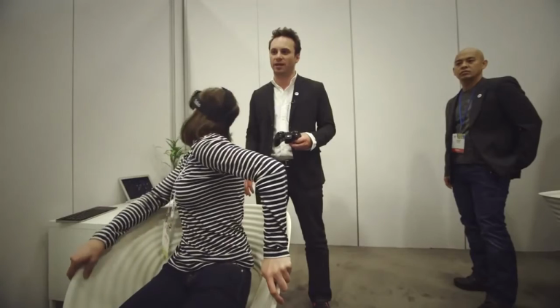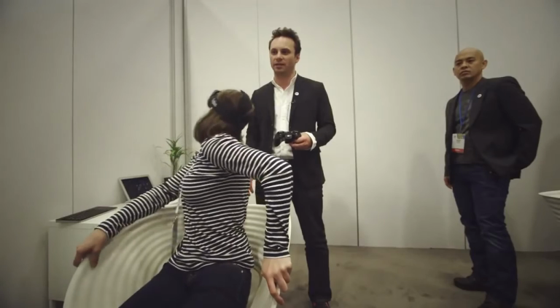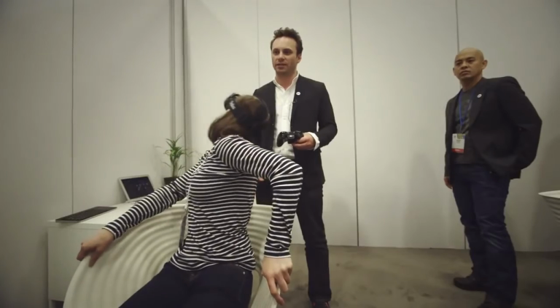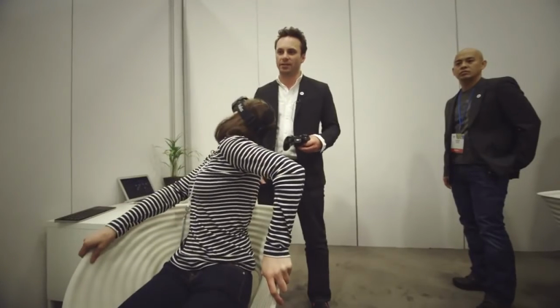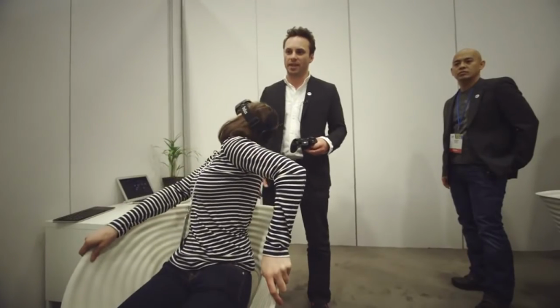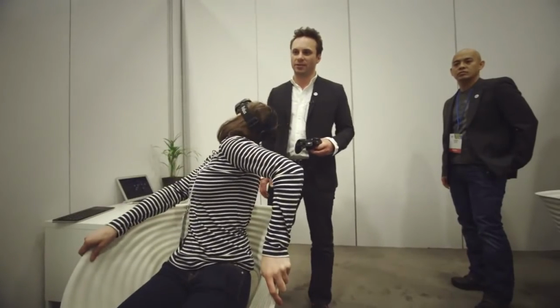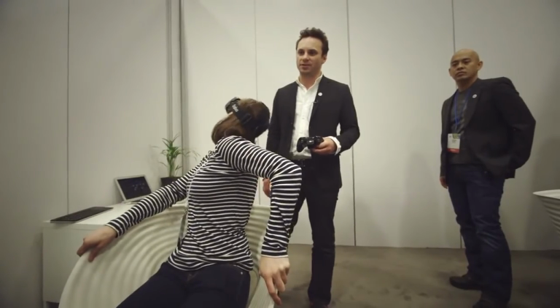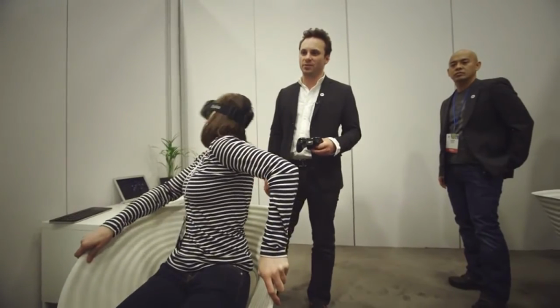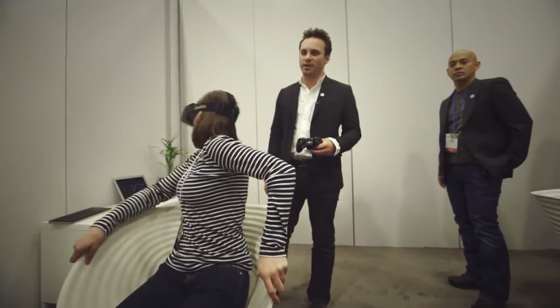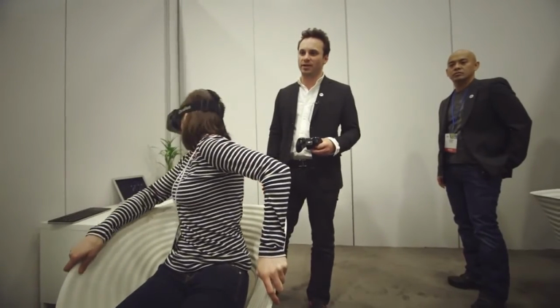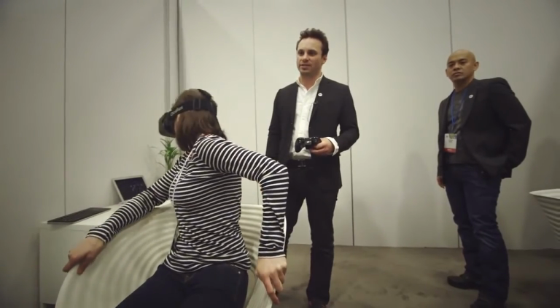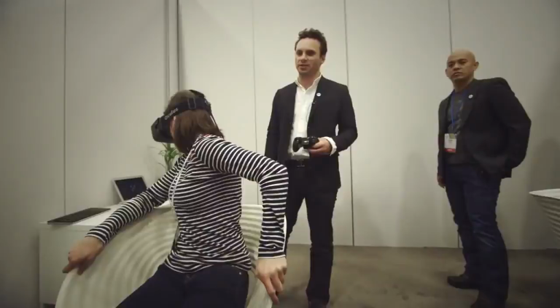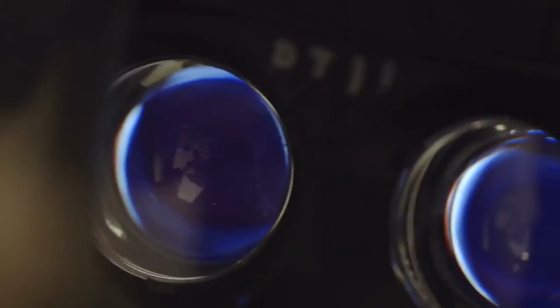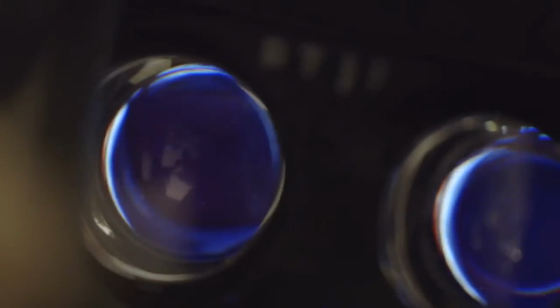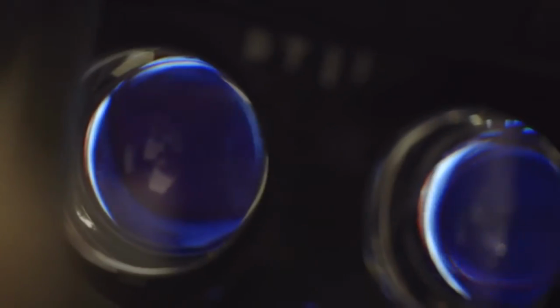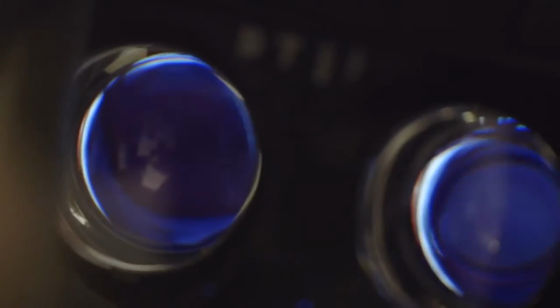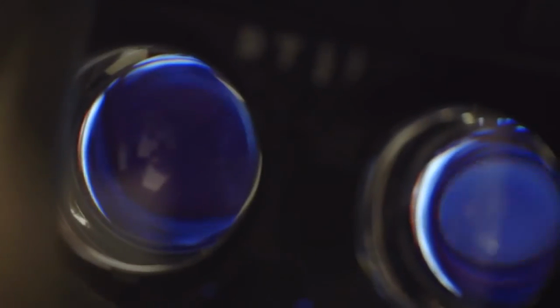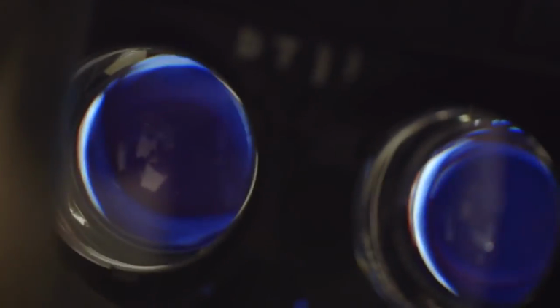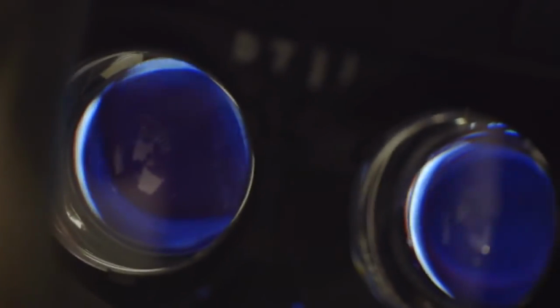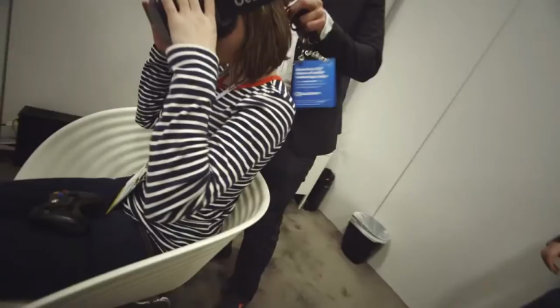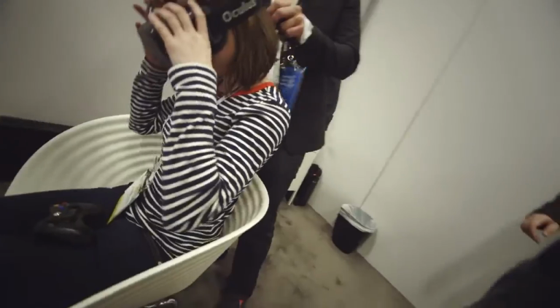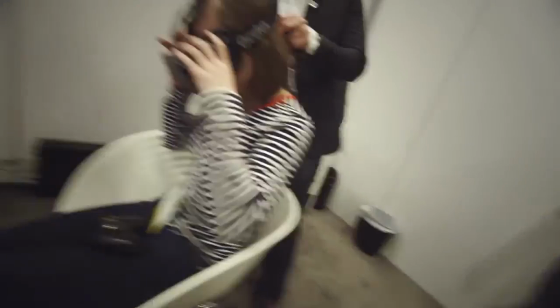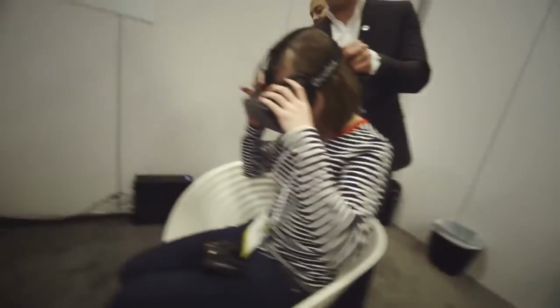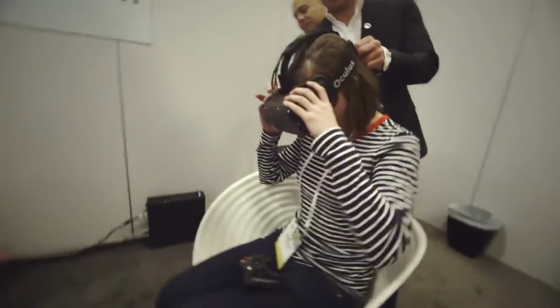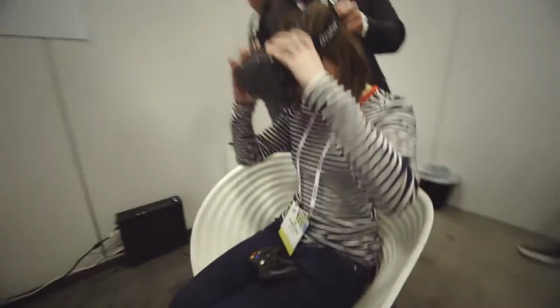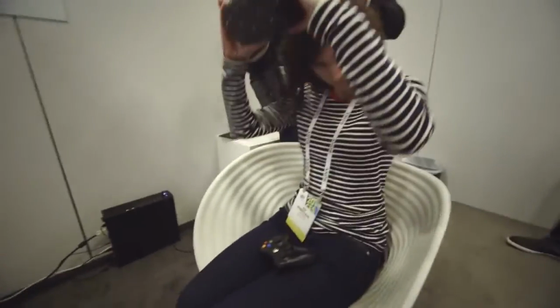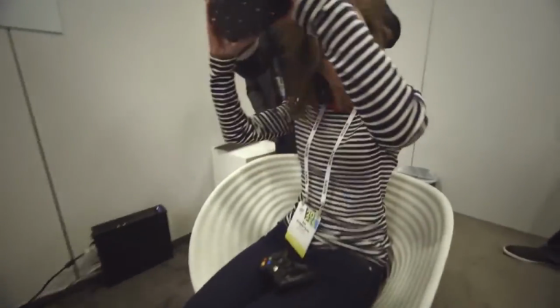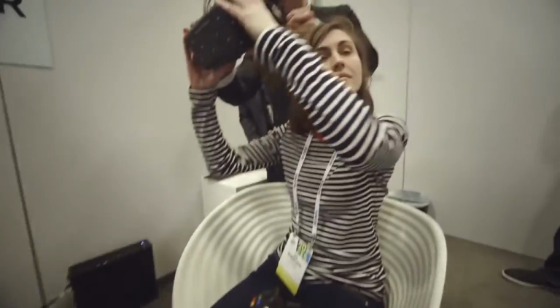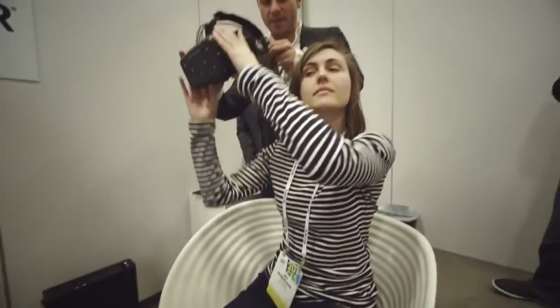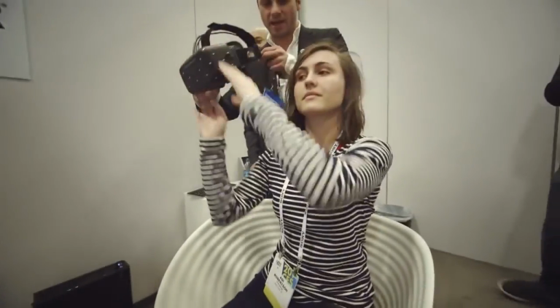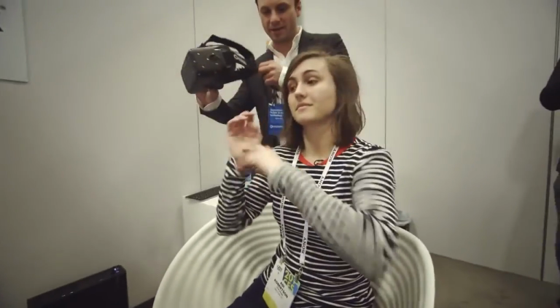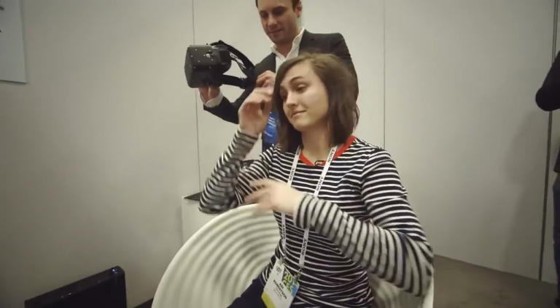Of course, you won't ever mistake Crystal Cove's virtual reality for the real world, but it's at least a lot more fun to jack into.